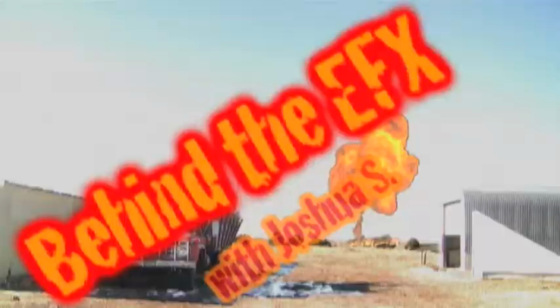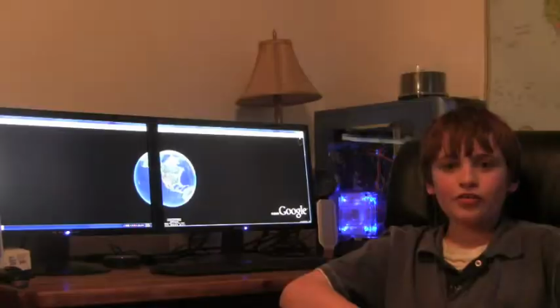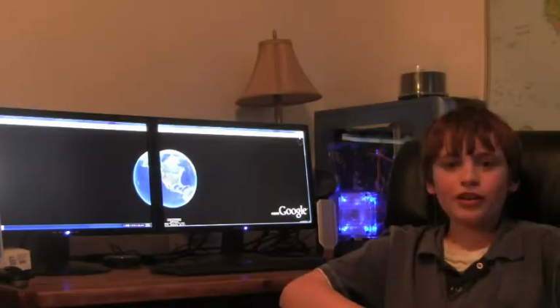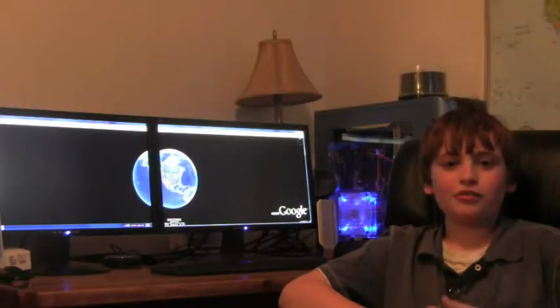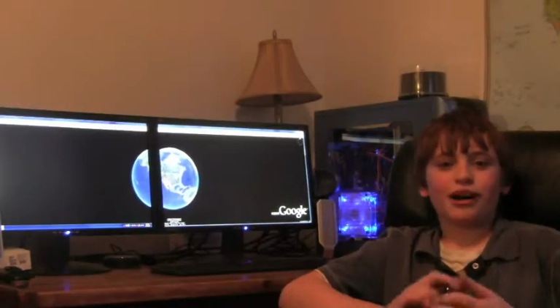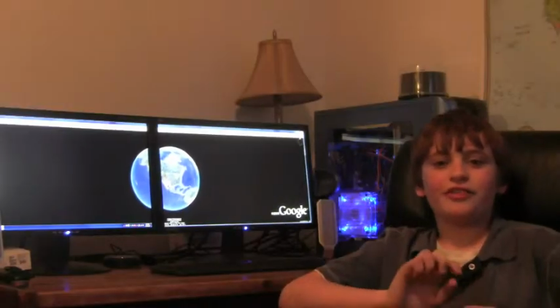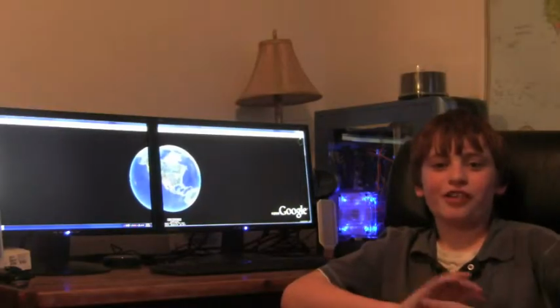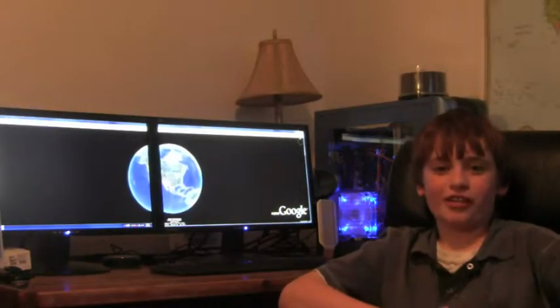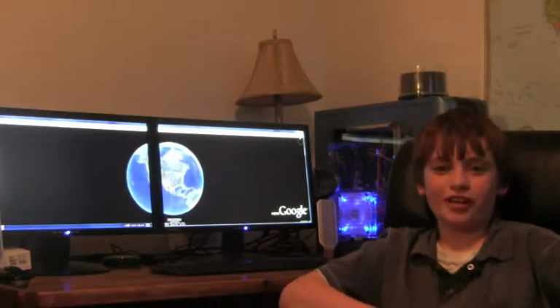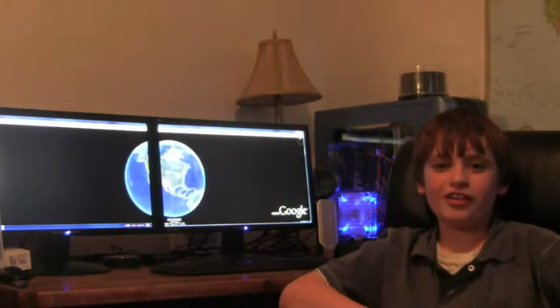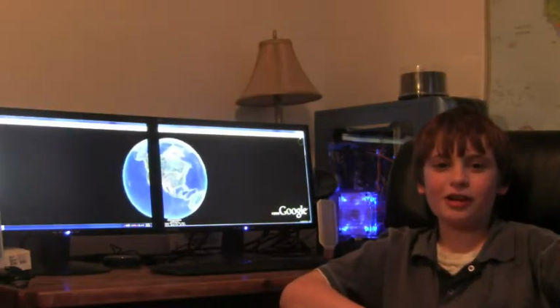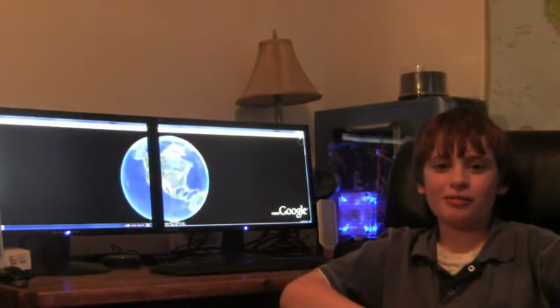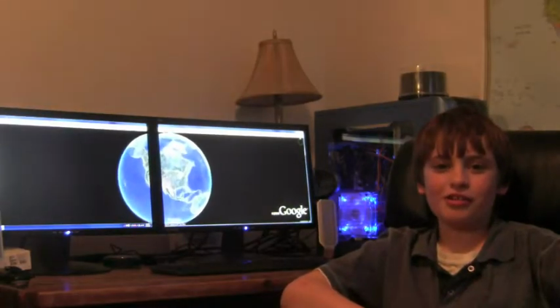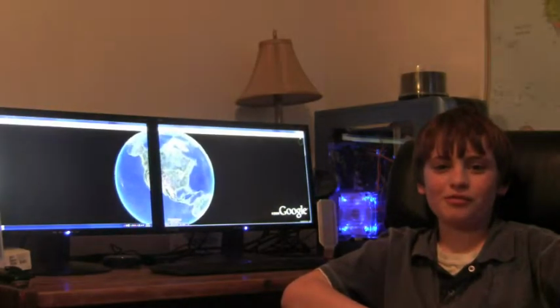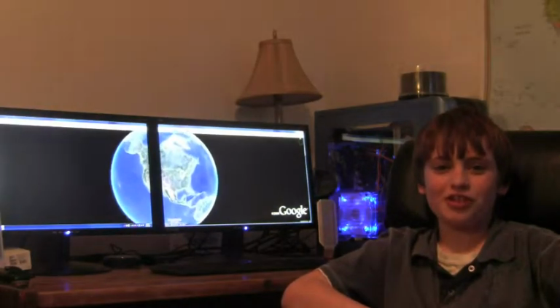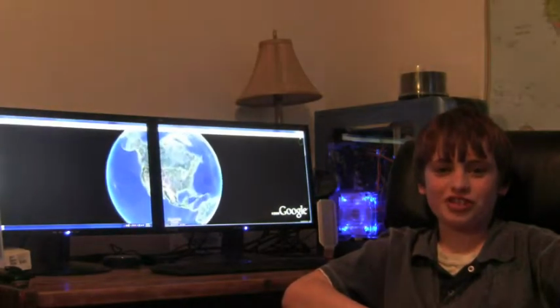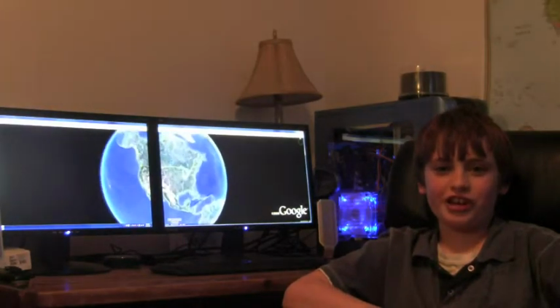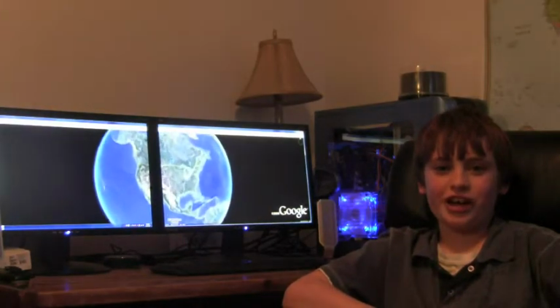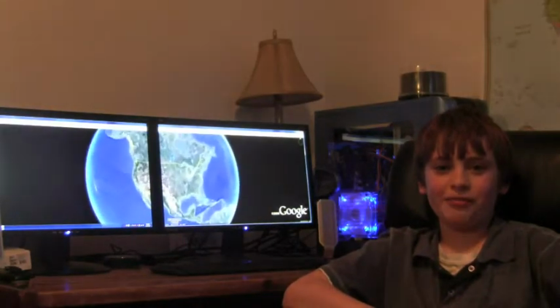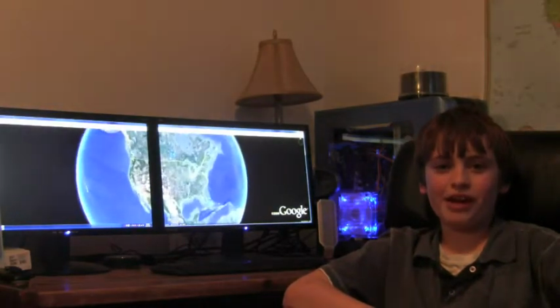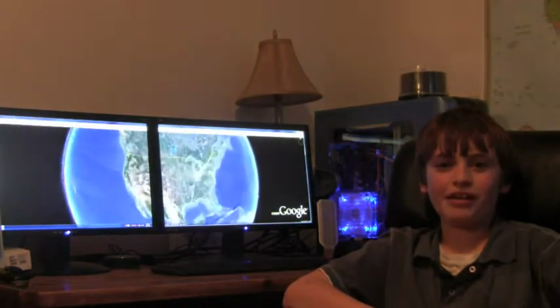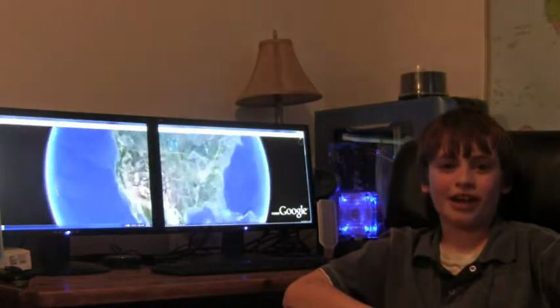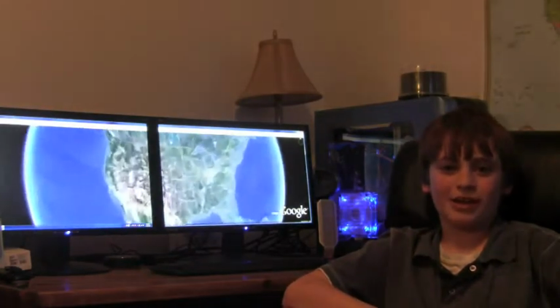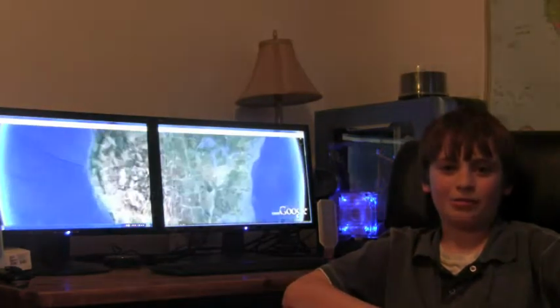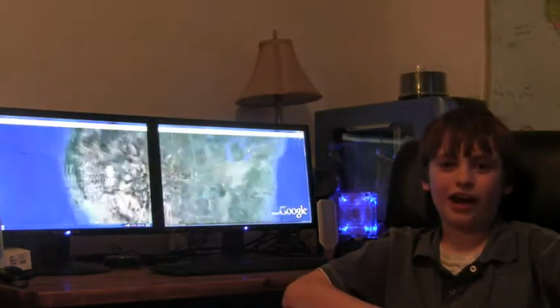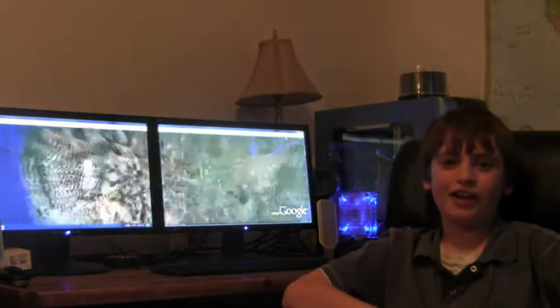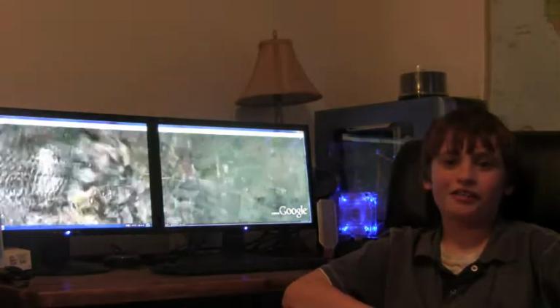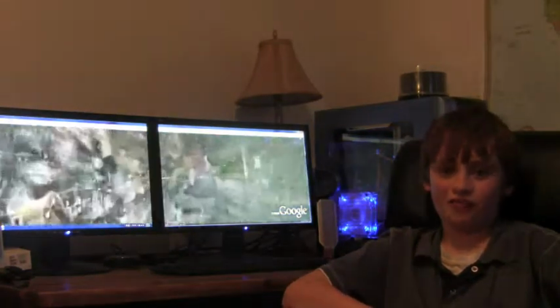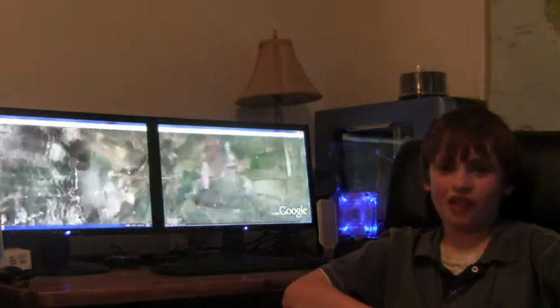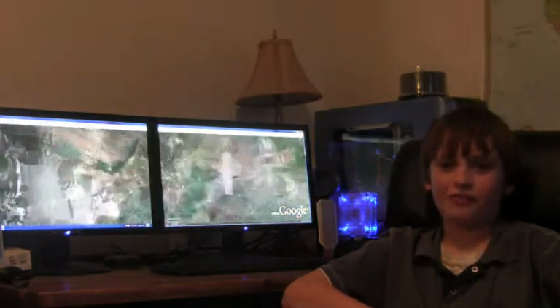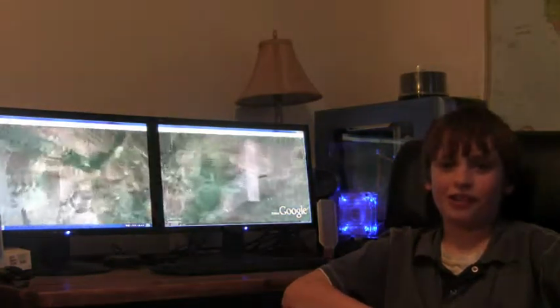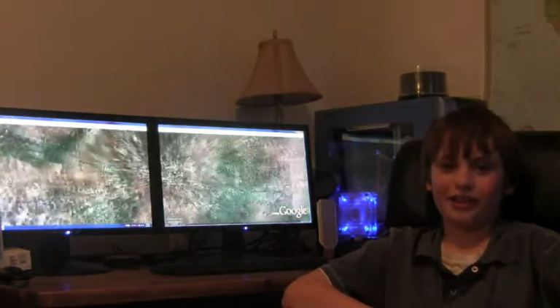Welcome to Behind the Facts. On this episode, we're going to show you how to make and apply fake blood.